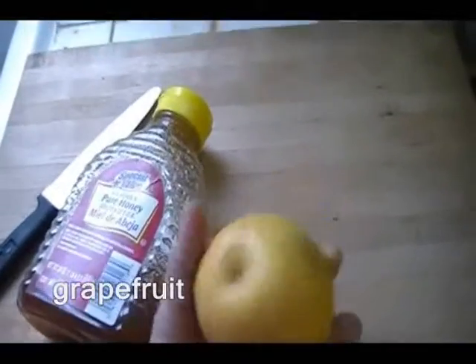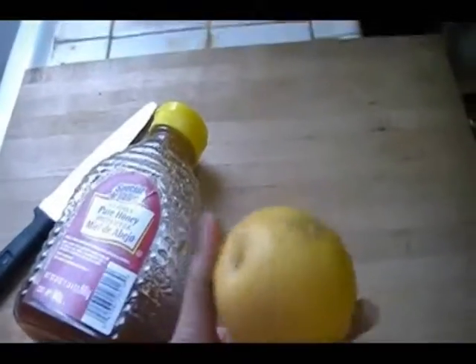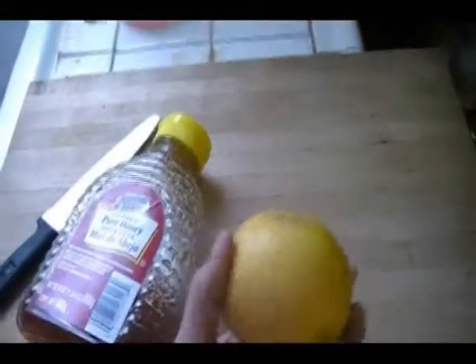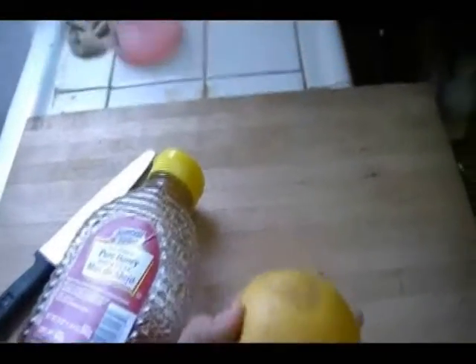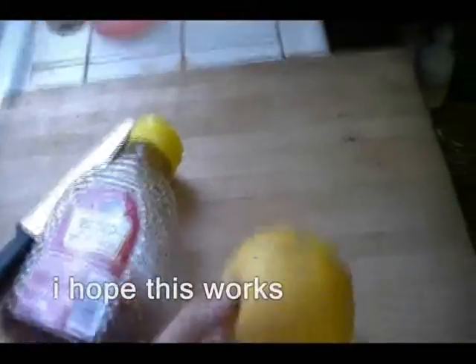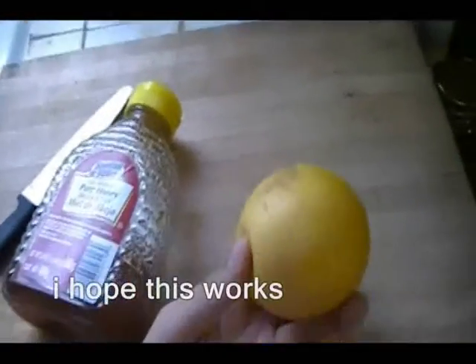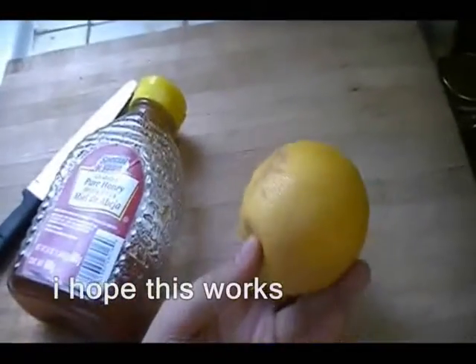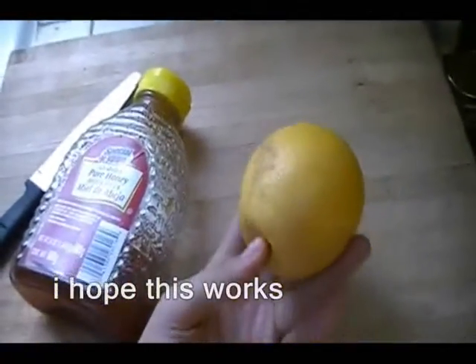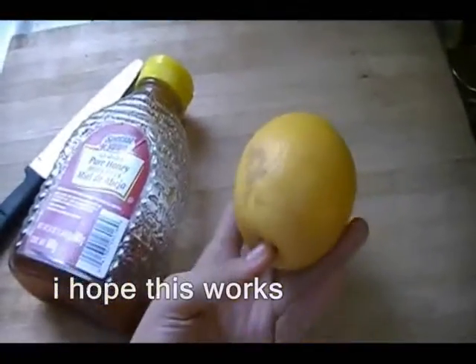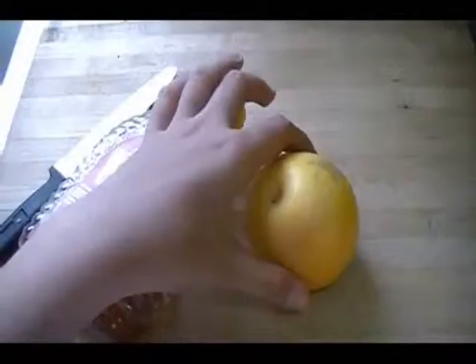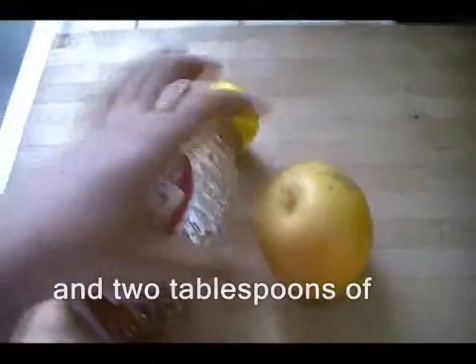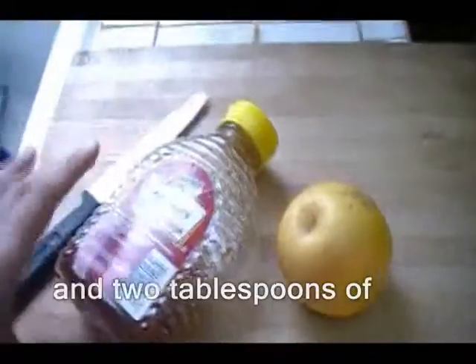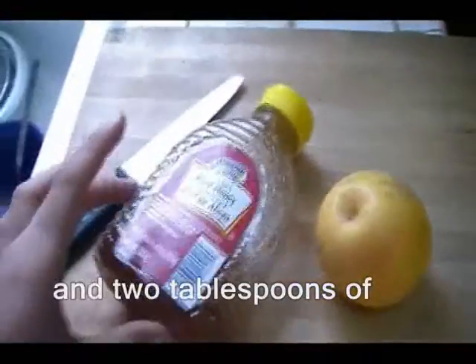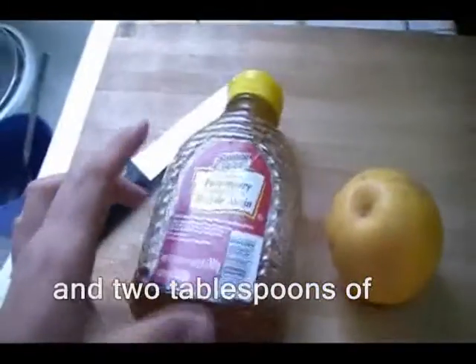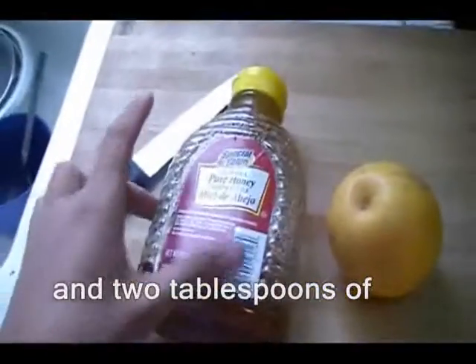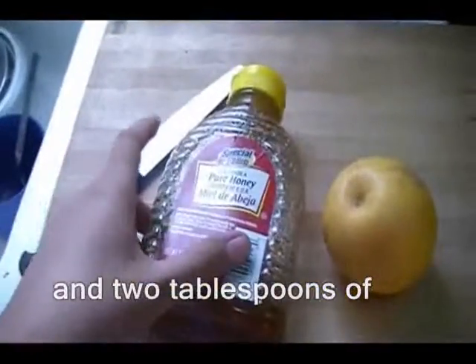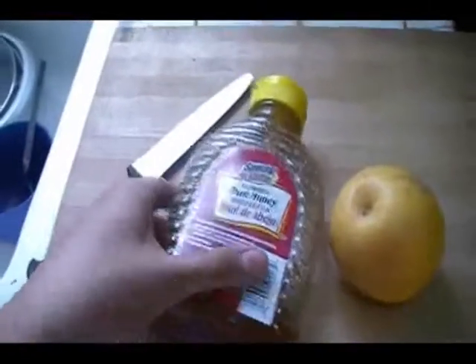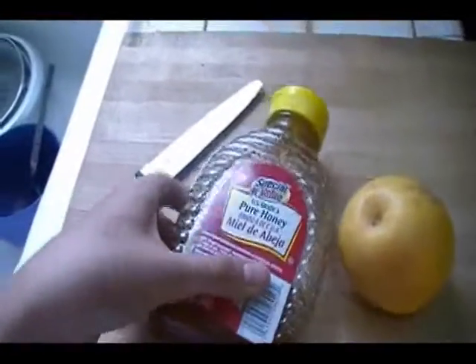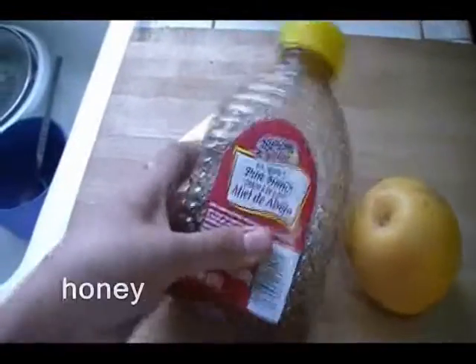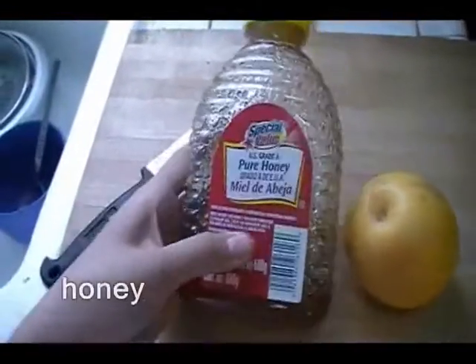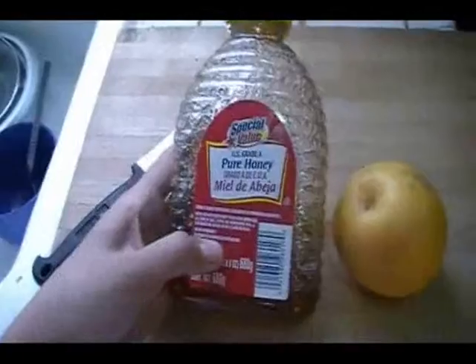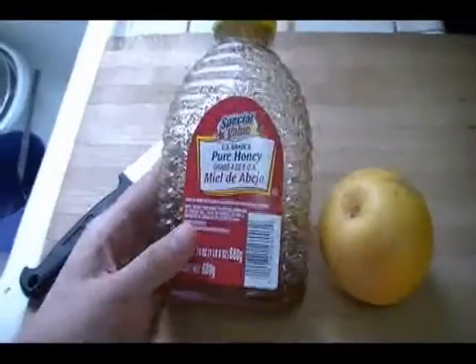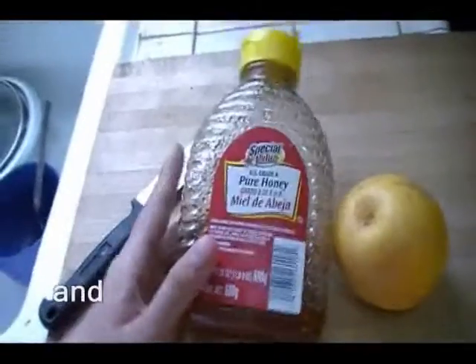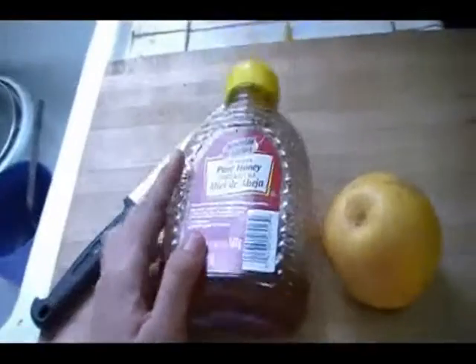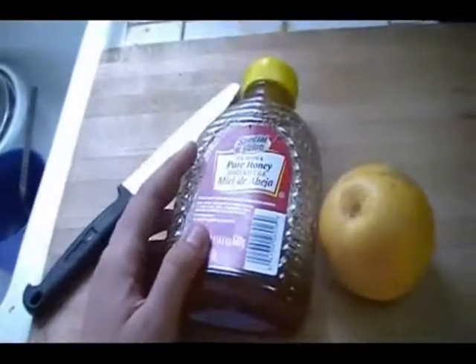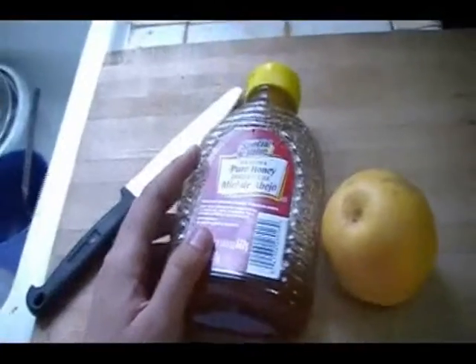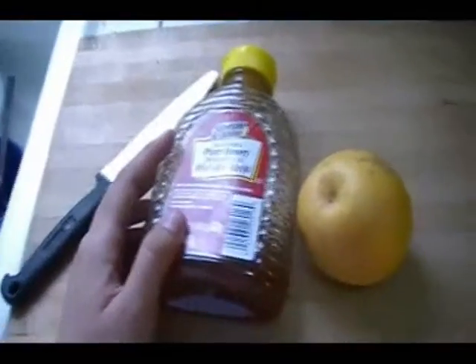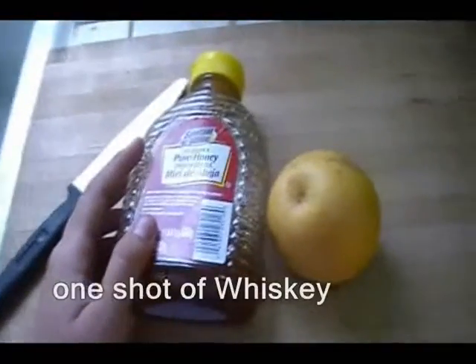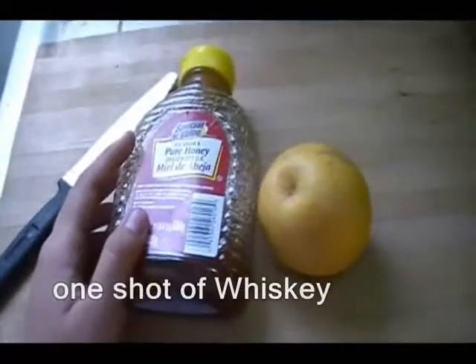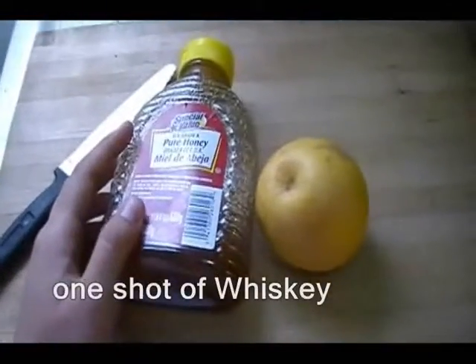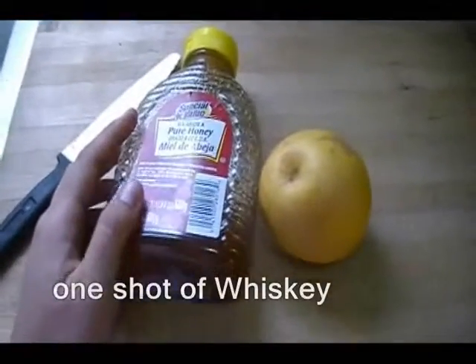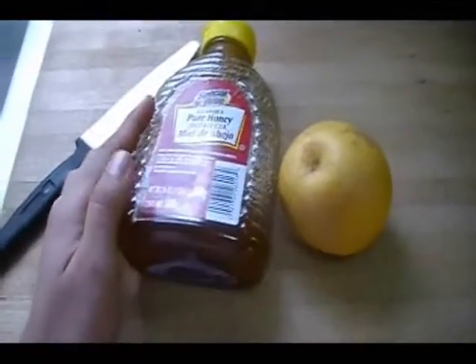Now I'm squeezing the red from — I hope this works — then 2 tablespoons, 1 shot of whisky.